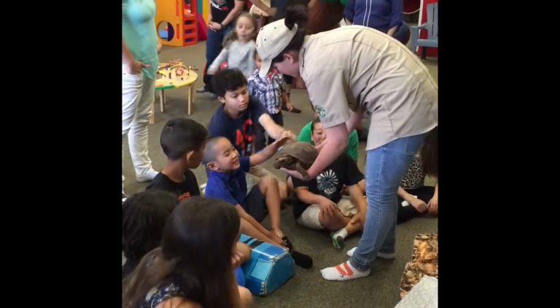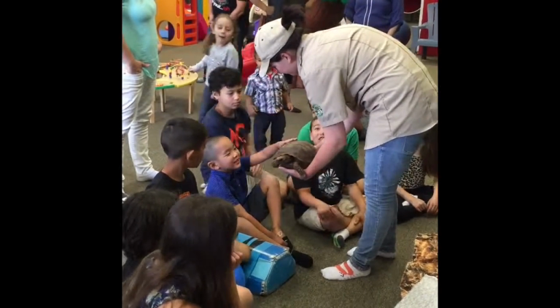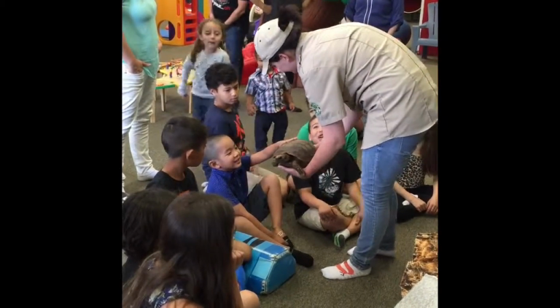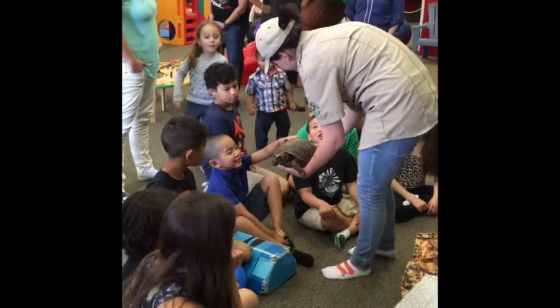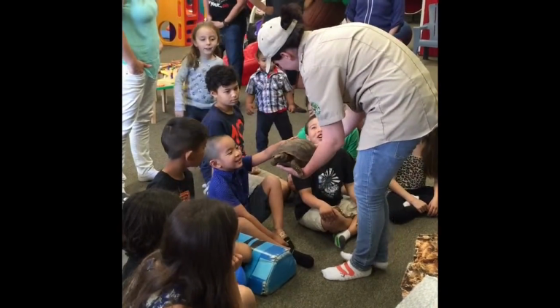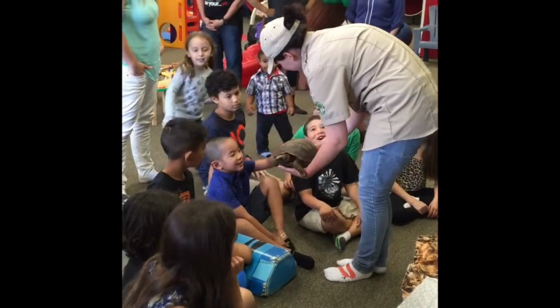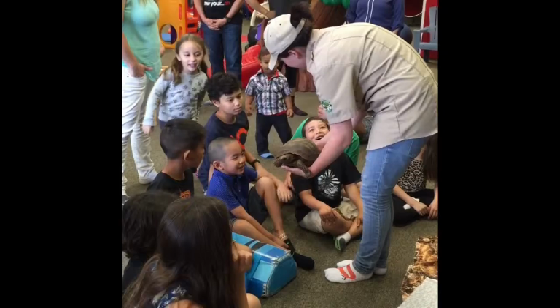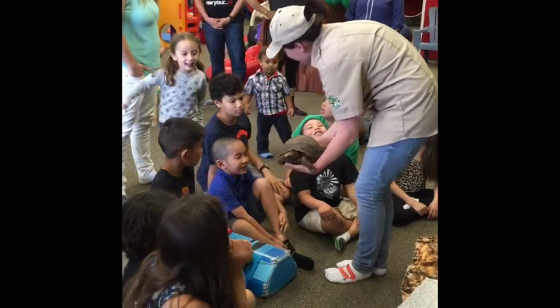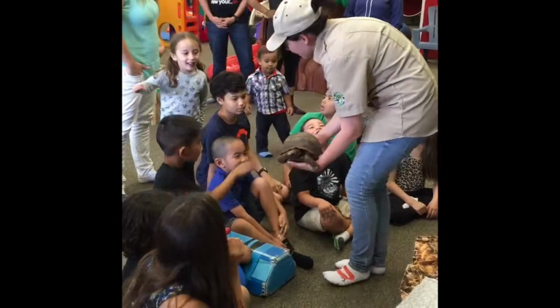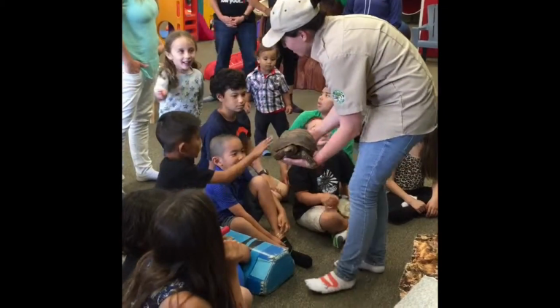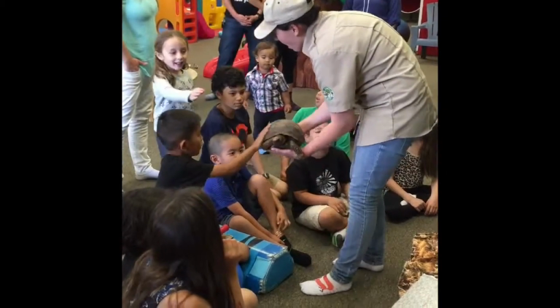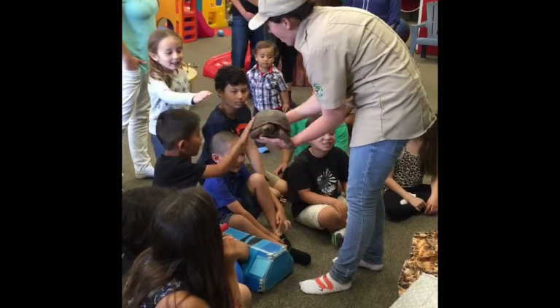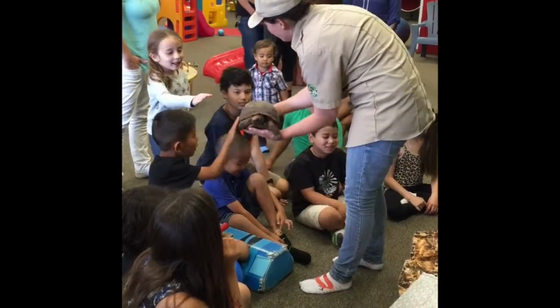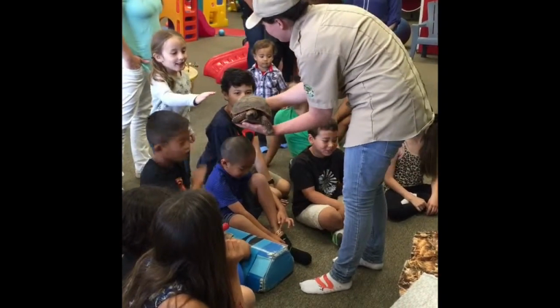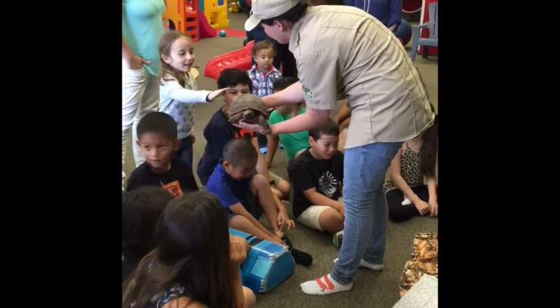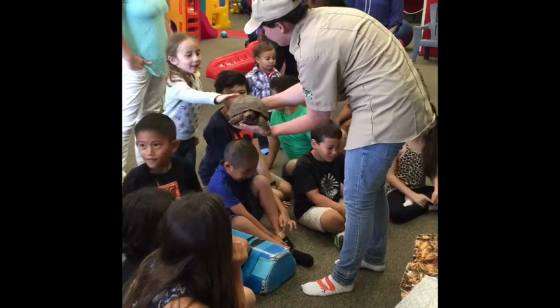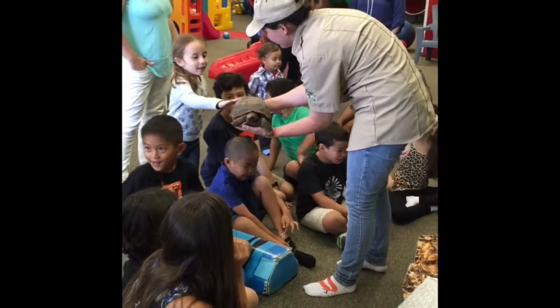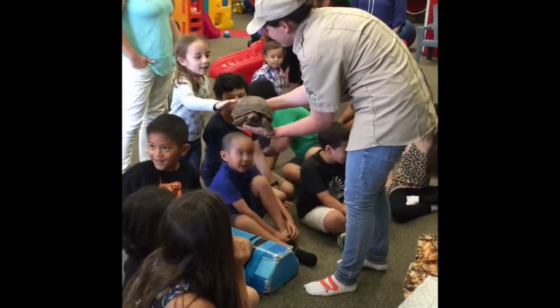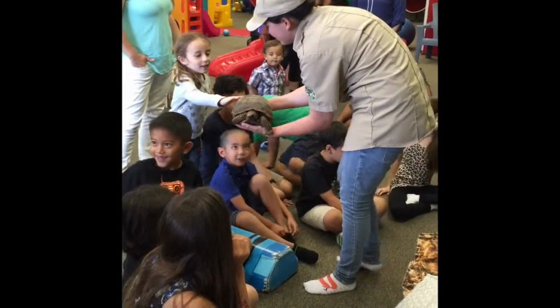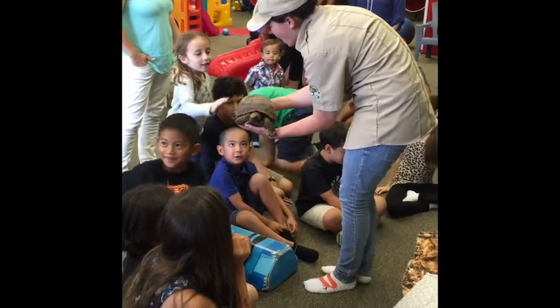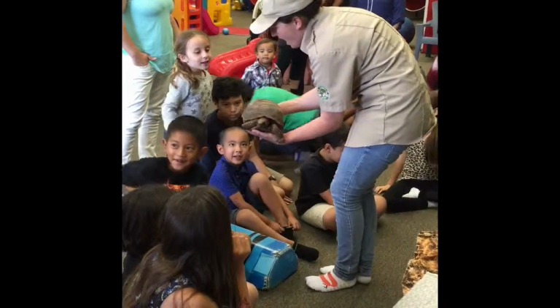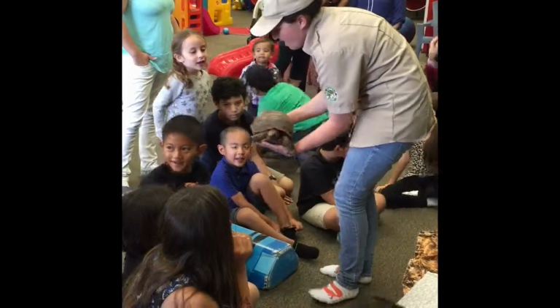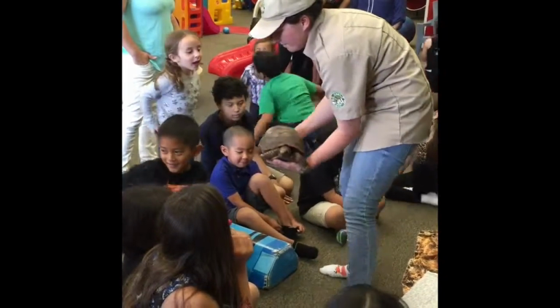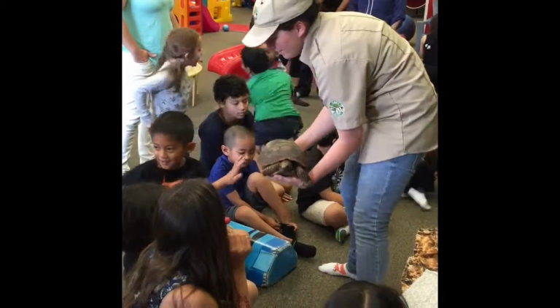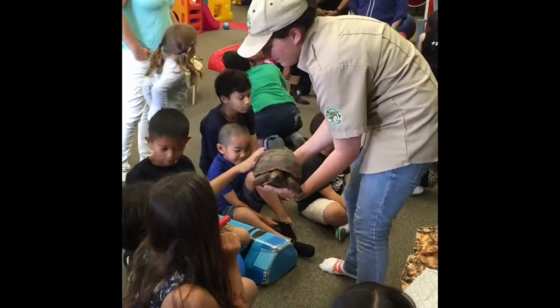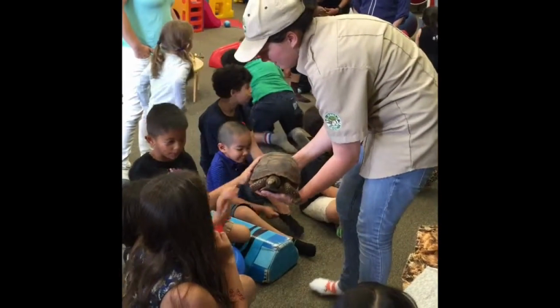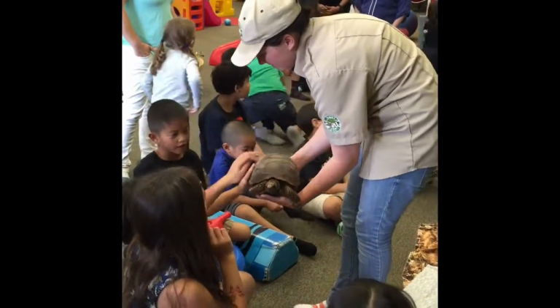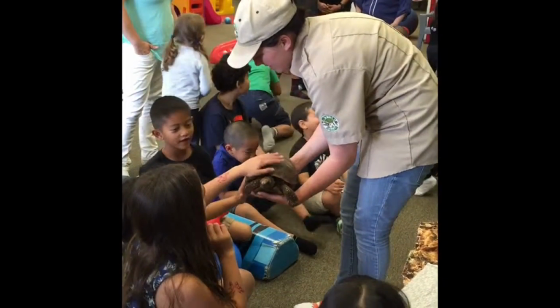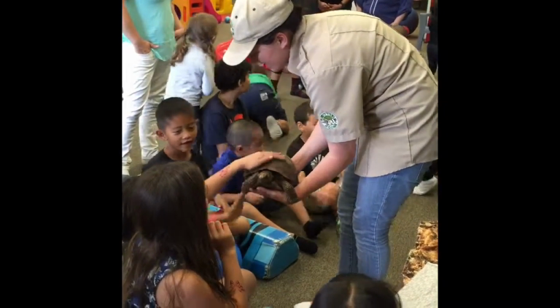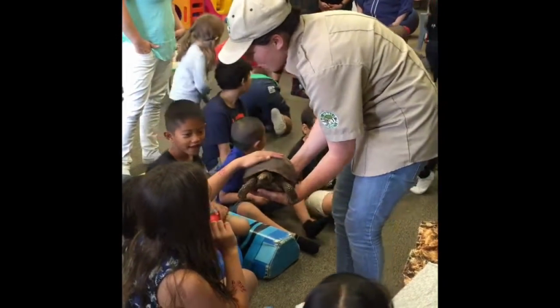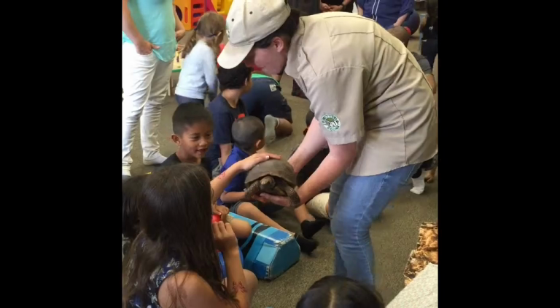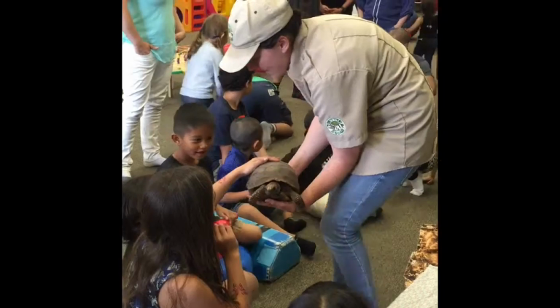His shell is so strong. It's kind of bumpy, huh? Good job.